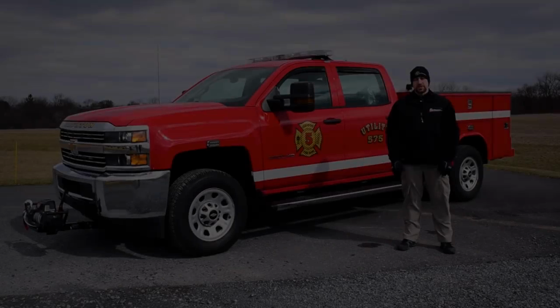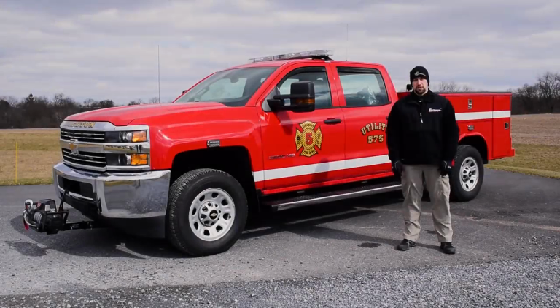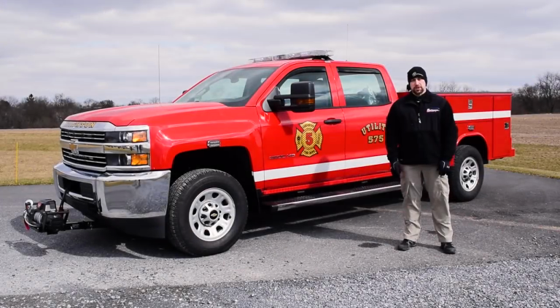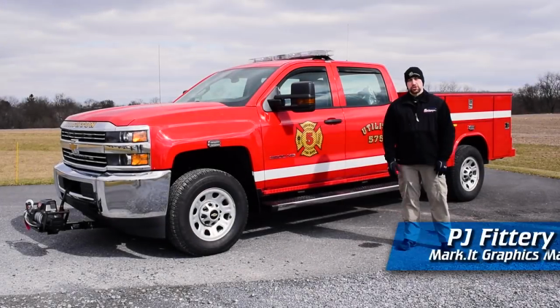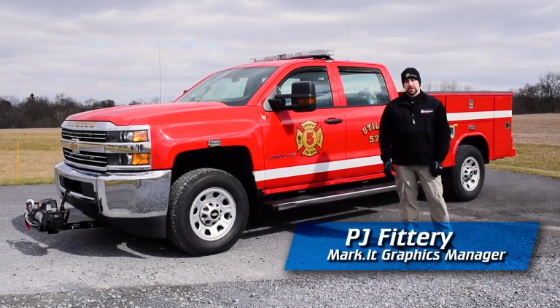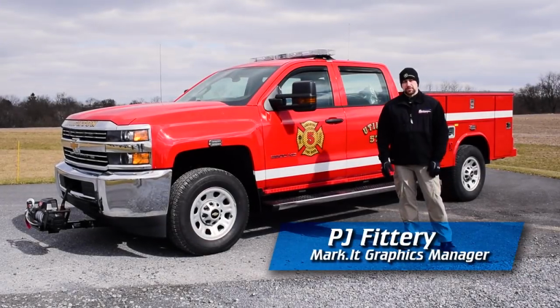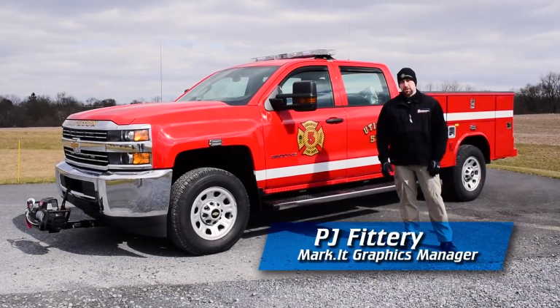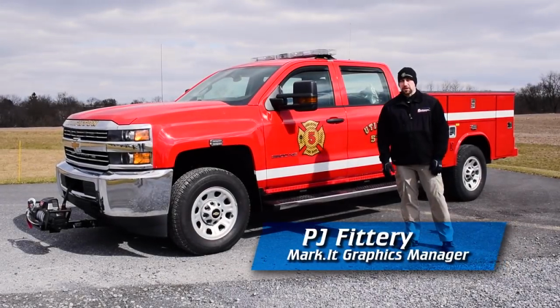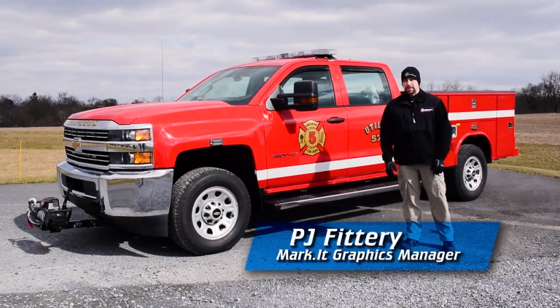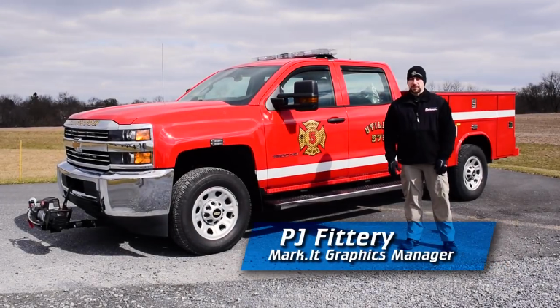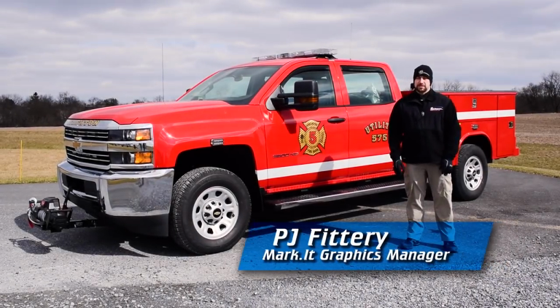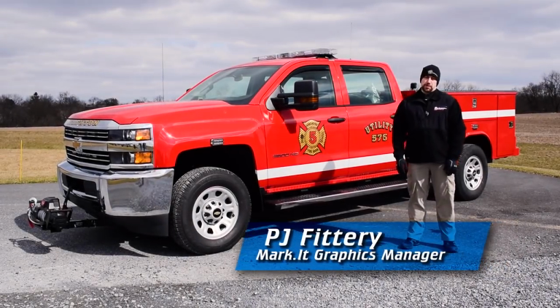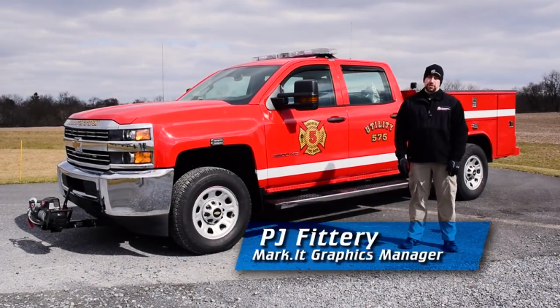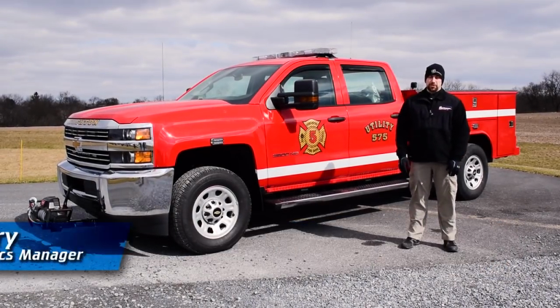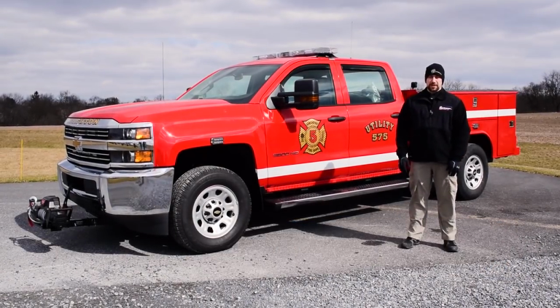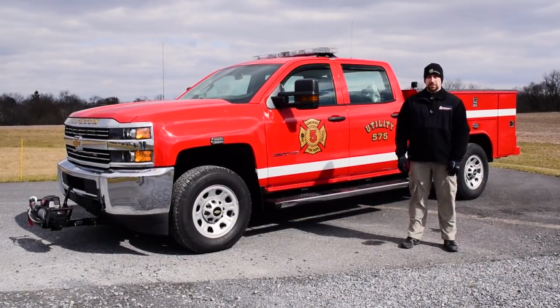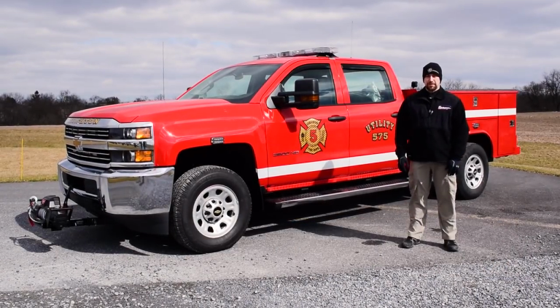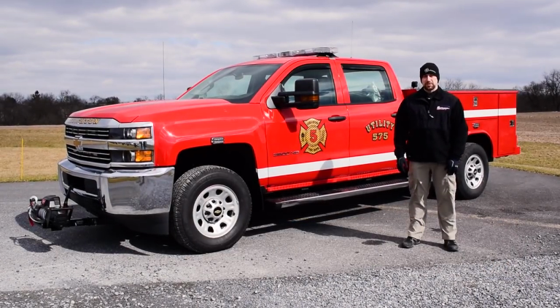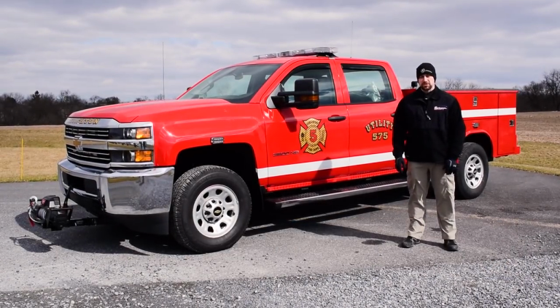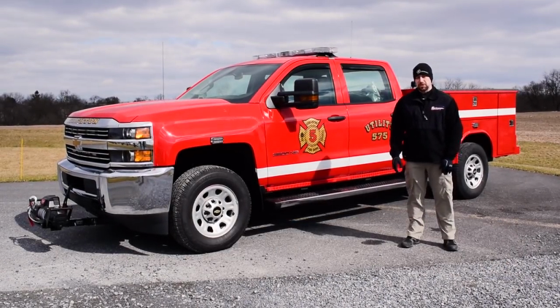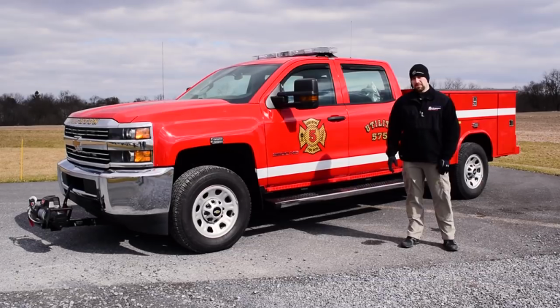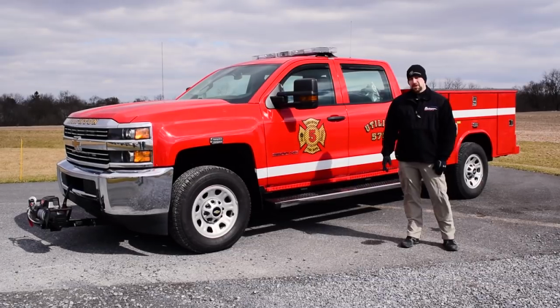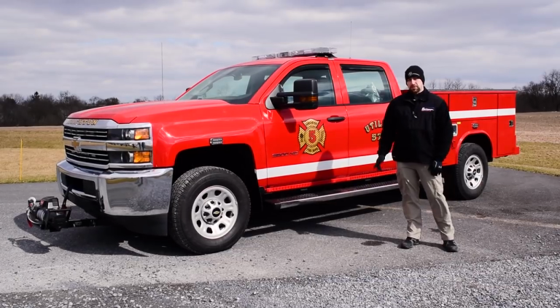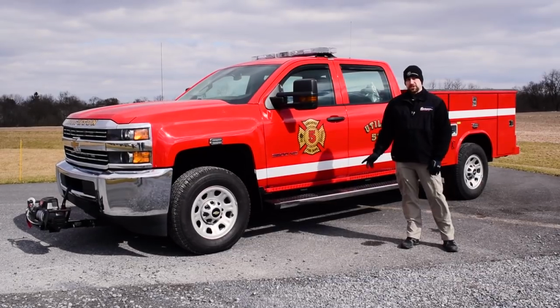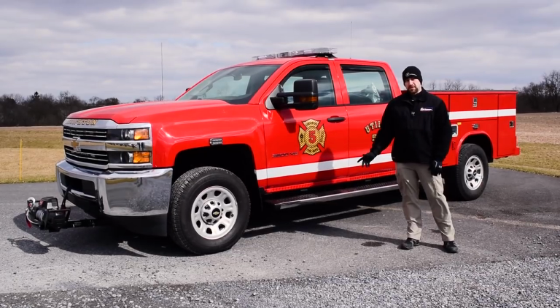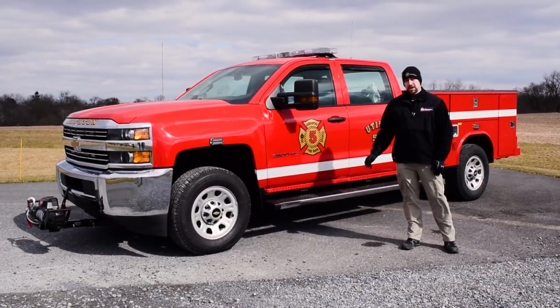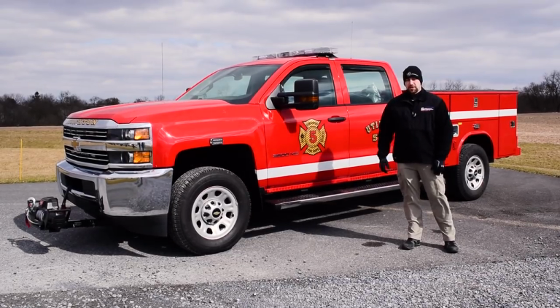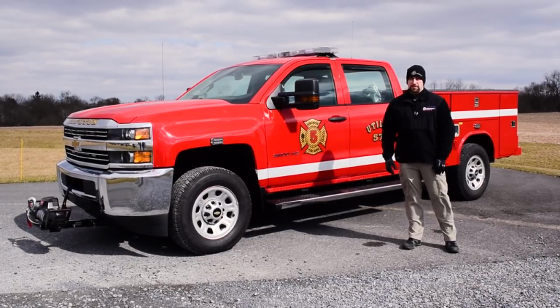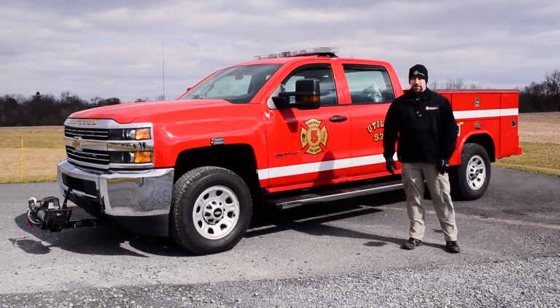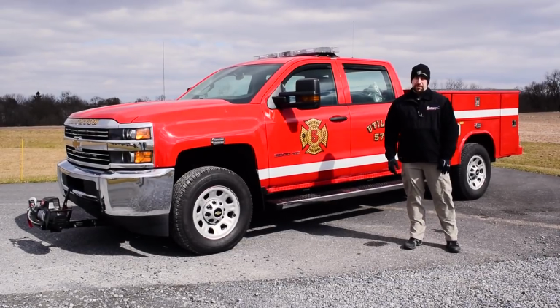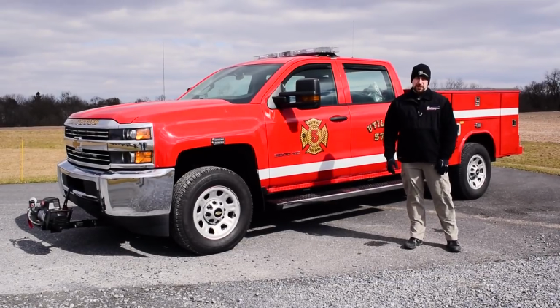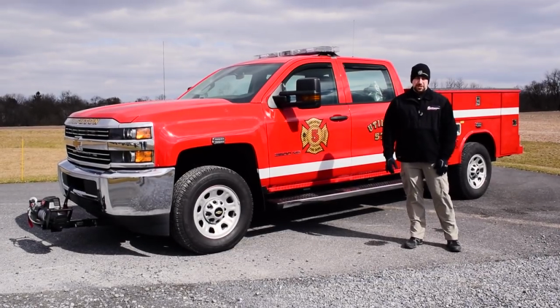PJ here with another showcase for Market Graphics. Today we're going to be looking at the graphics we installed on the Chevy 3500 HD.